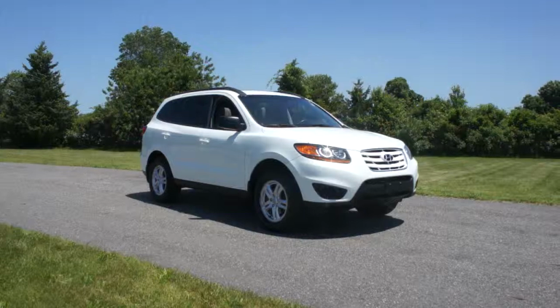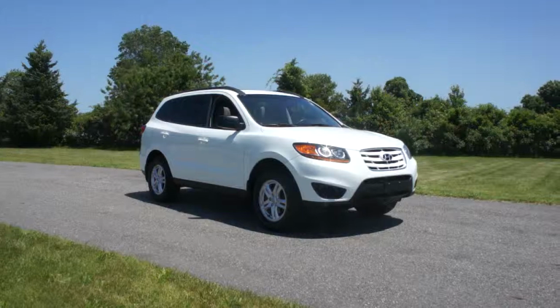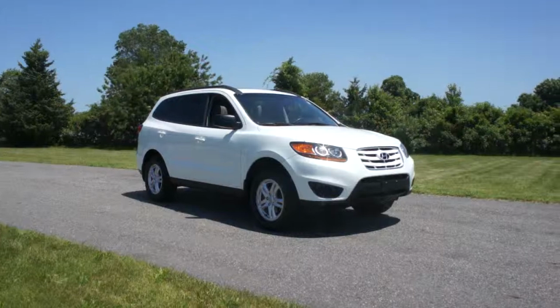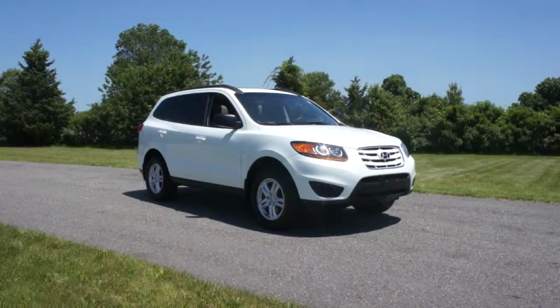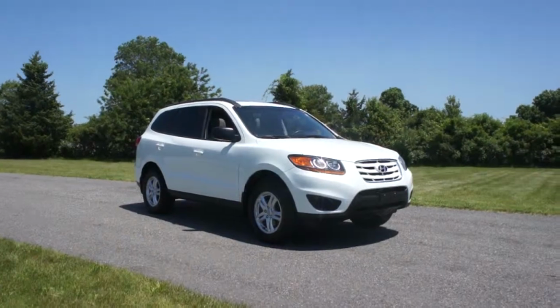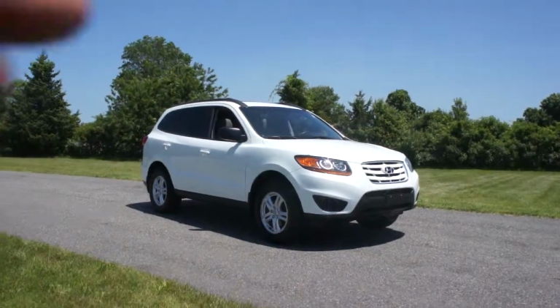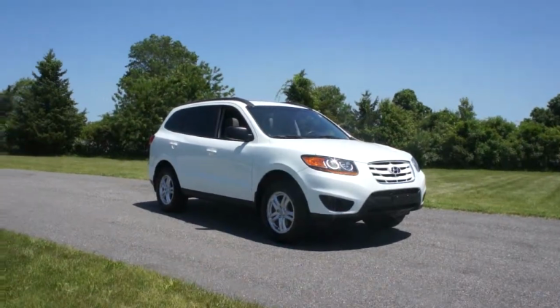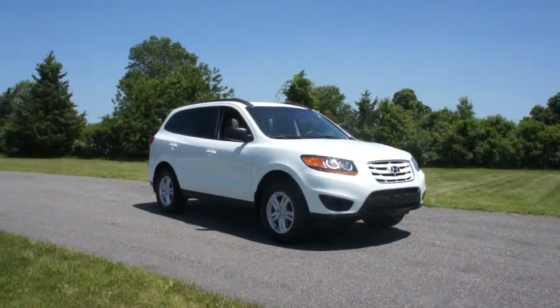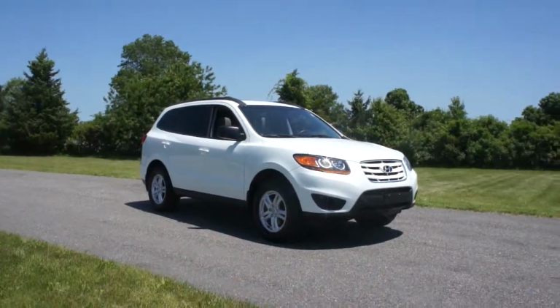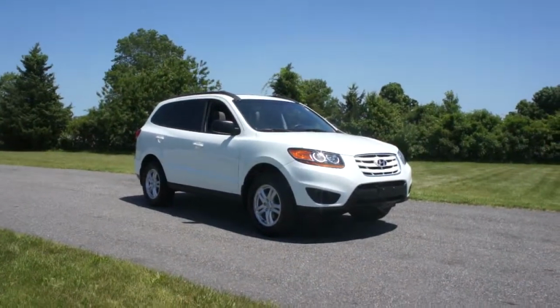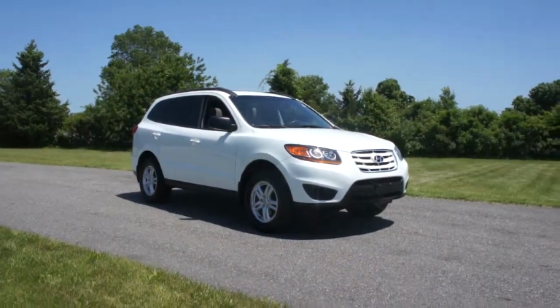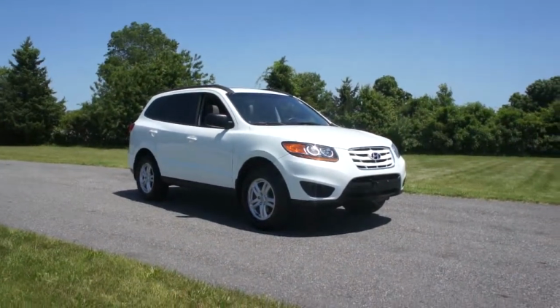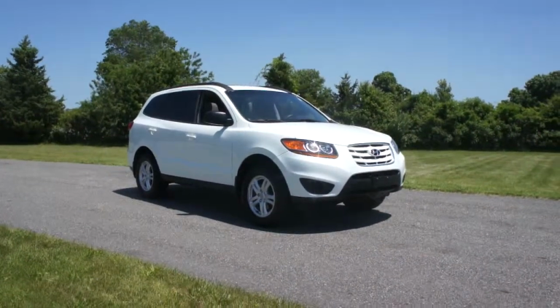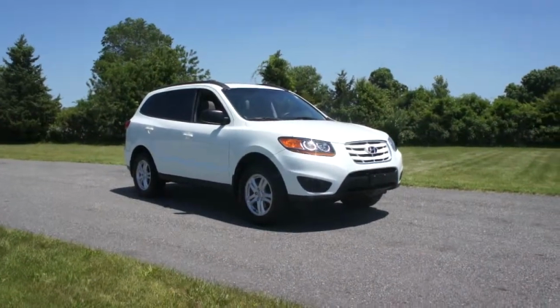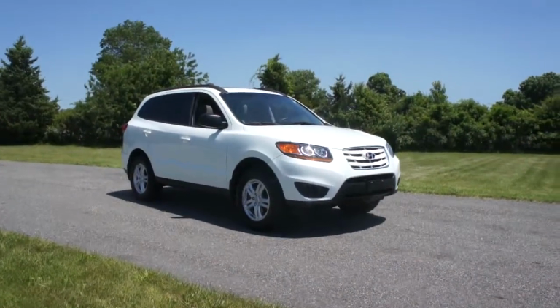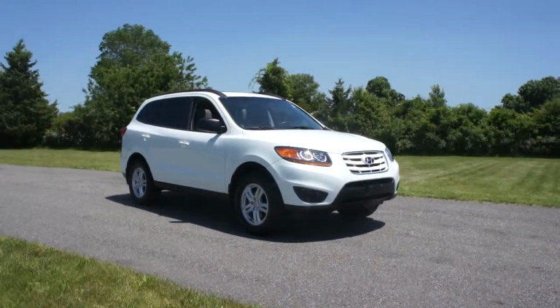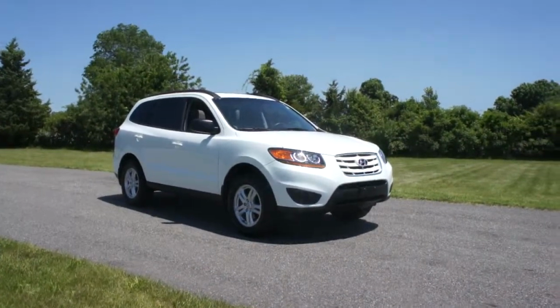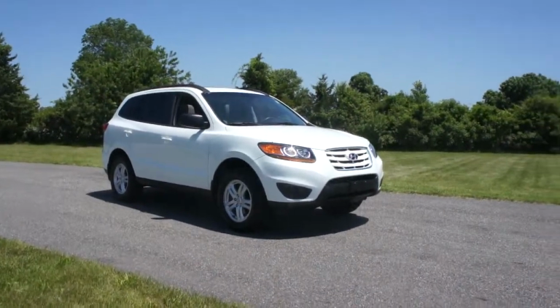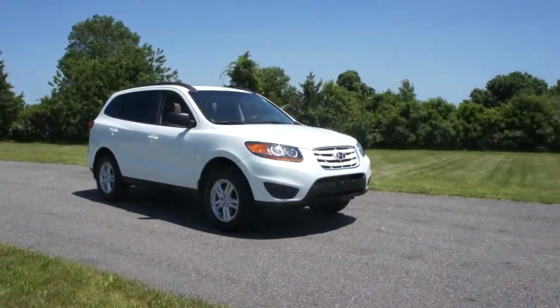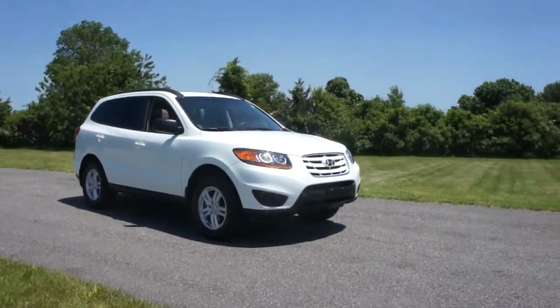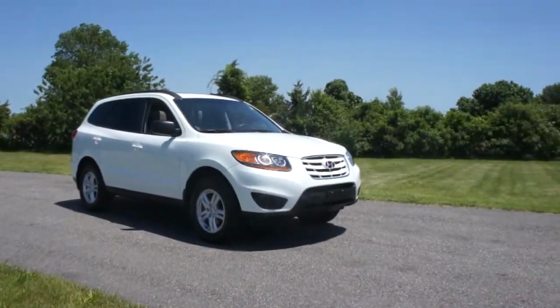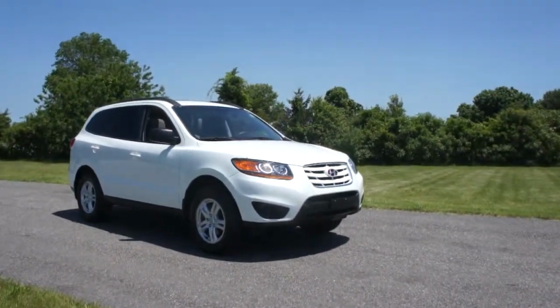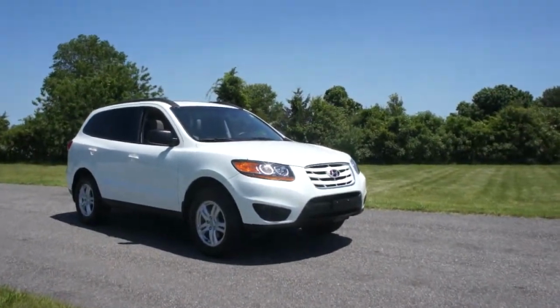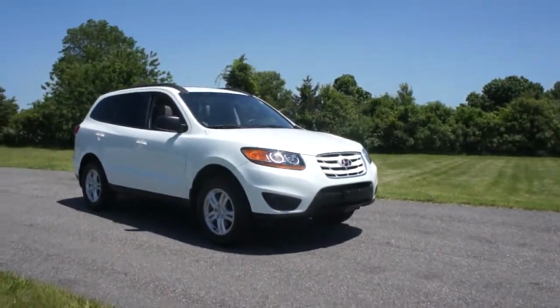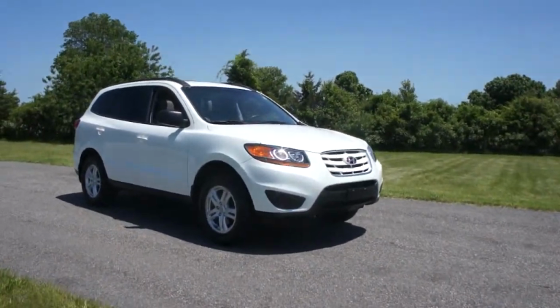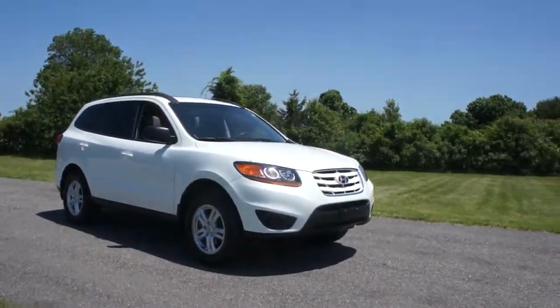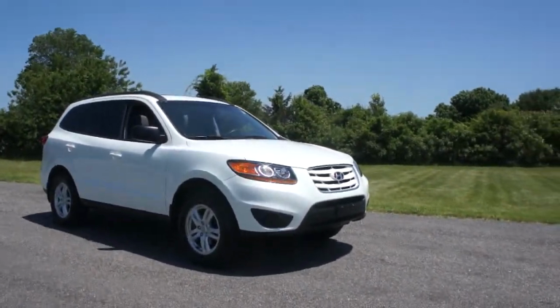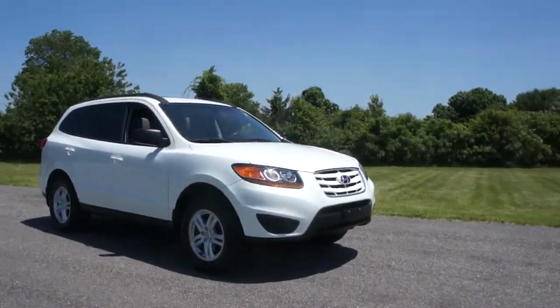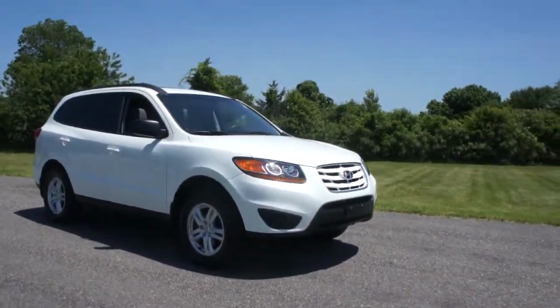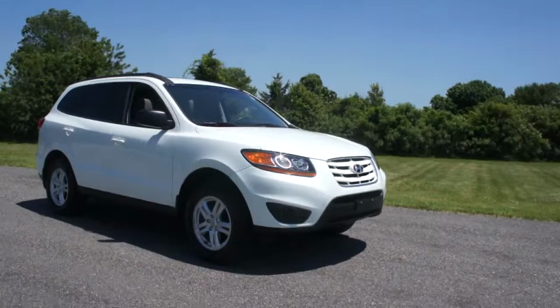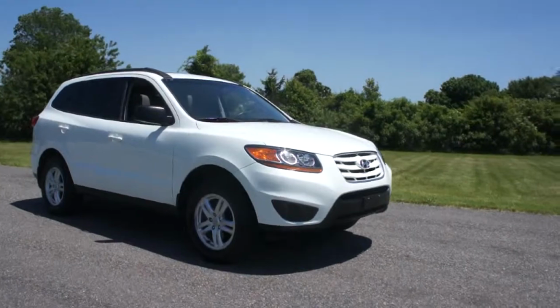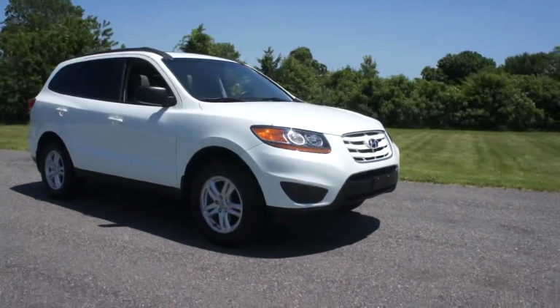Hey guys, thanks for joining us today. Michael here at Weeby Autos. Today we have a 2010 Hyundai Santa Fe.